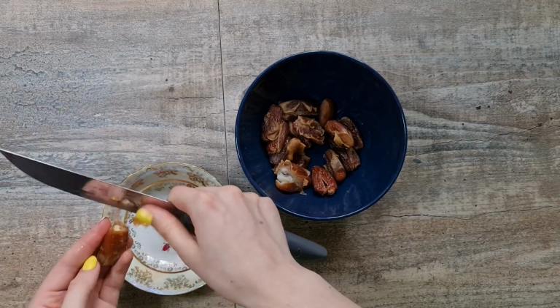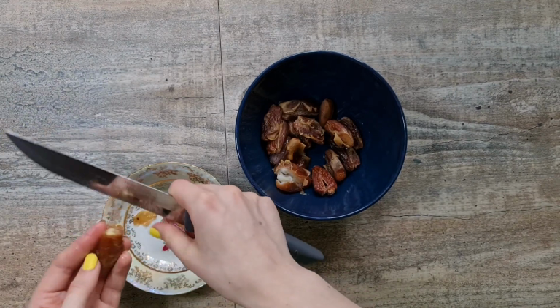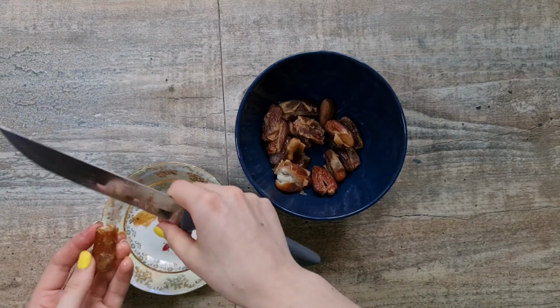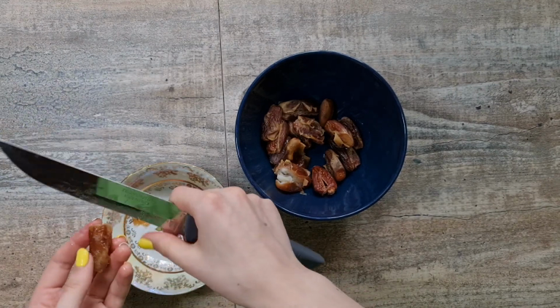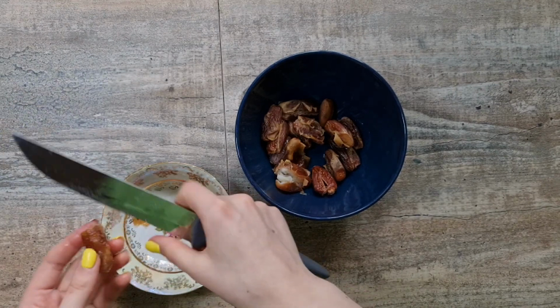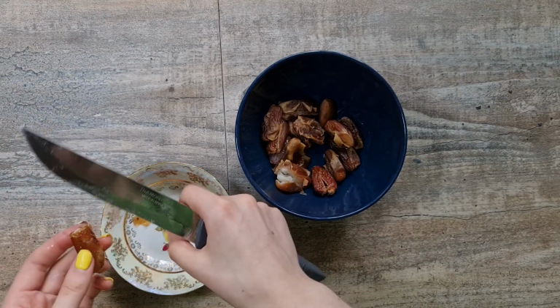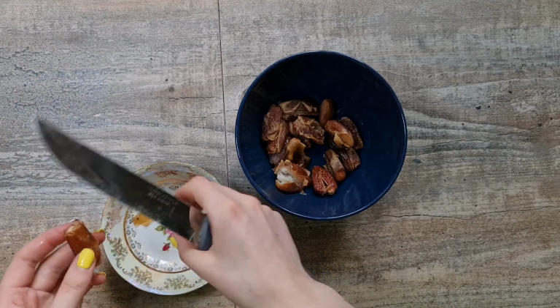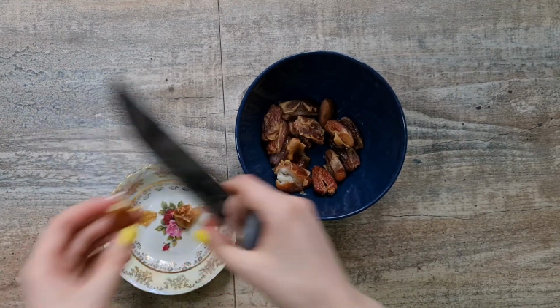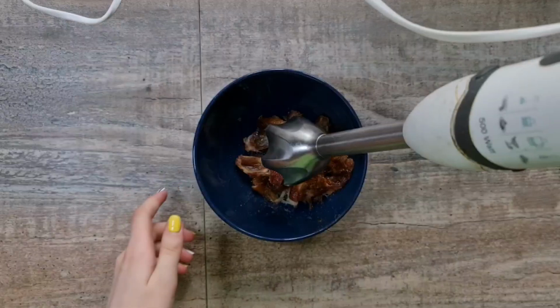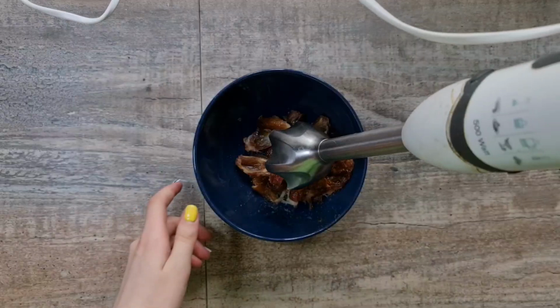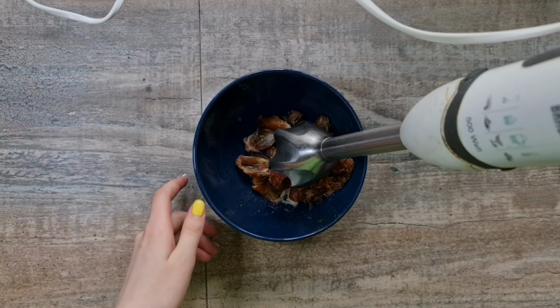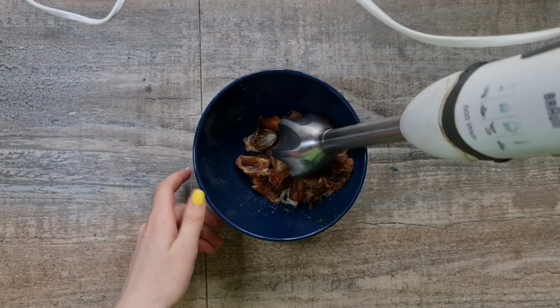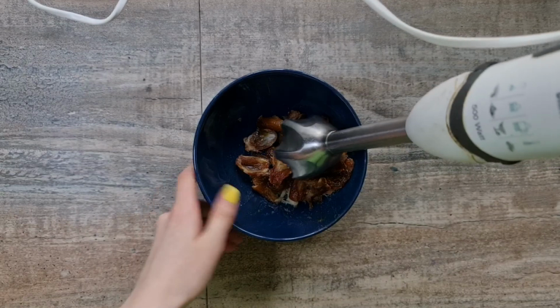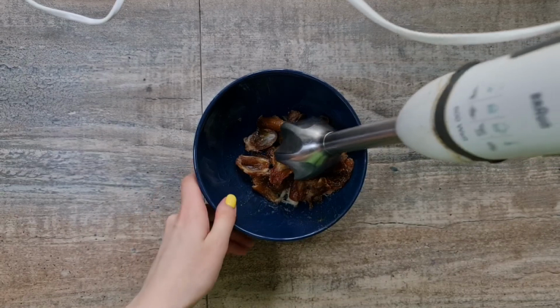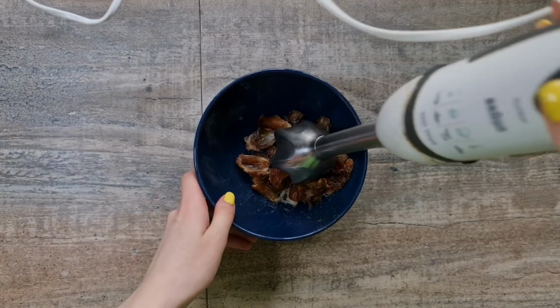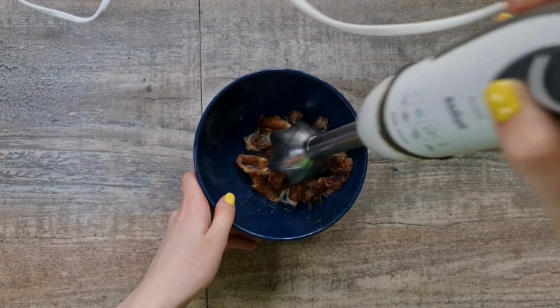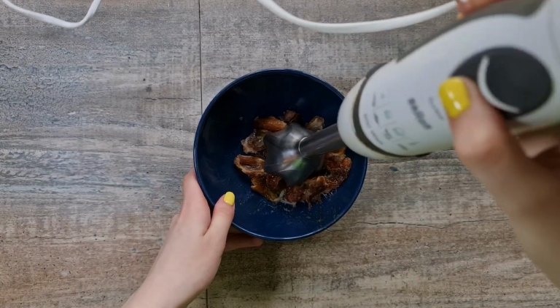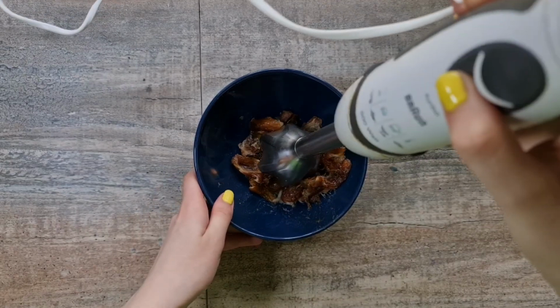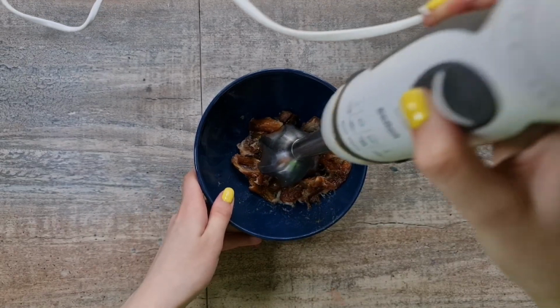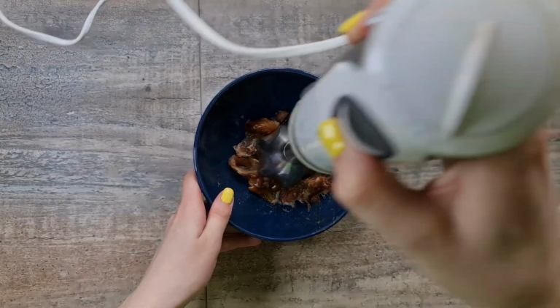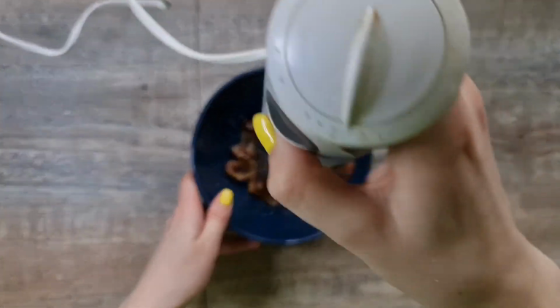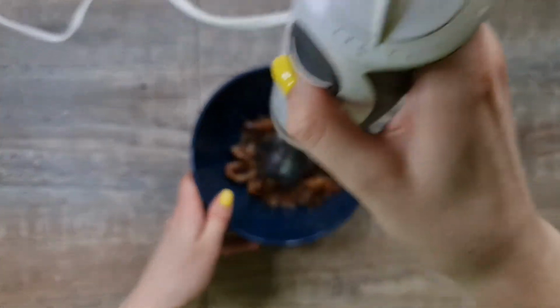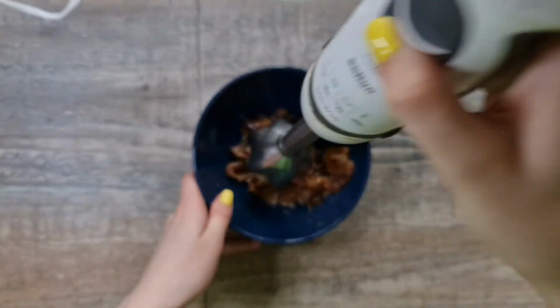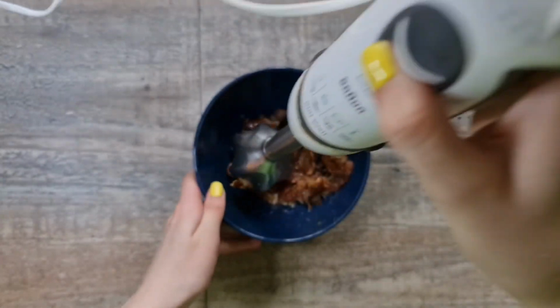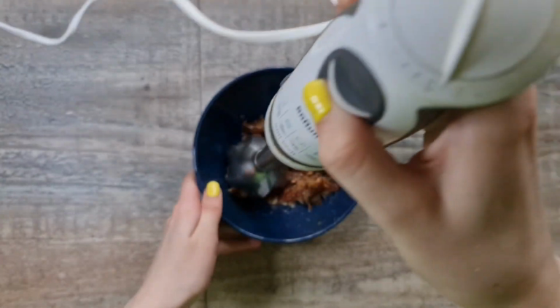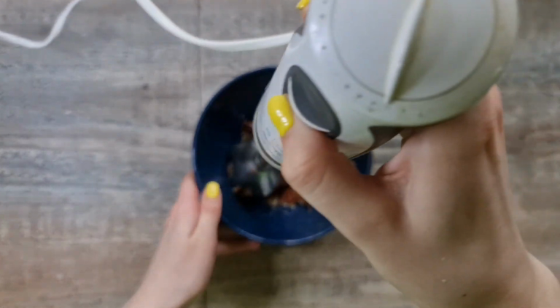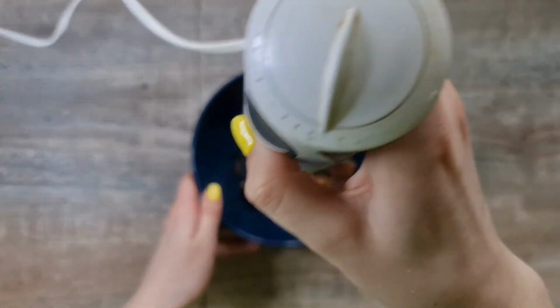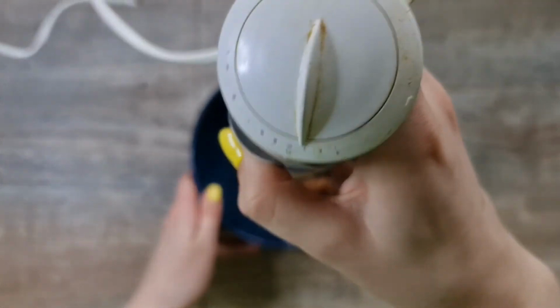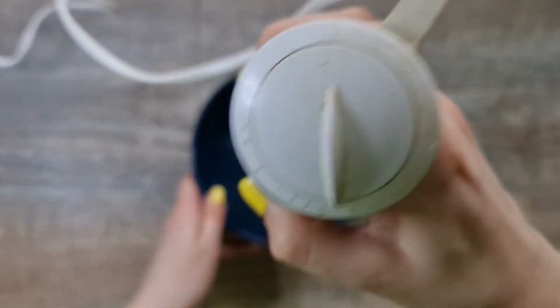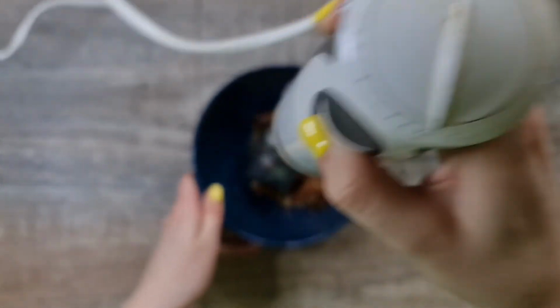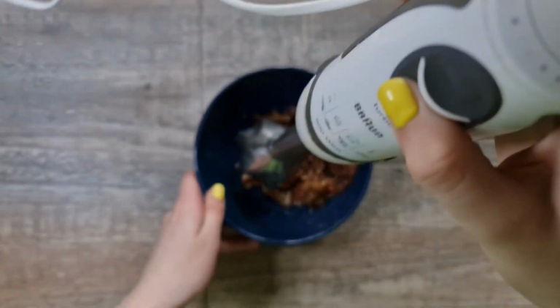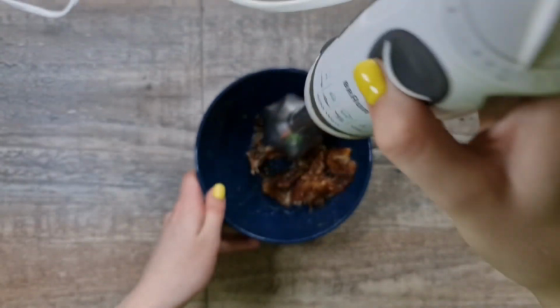Remove excess skin. Then, use a blender to make a paste of dates.